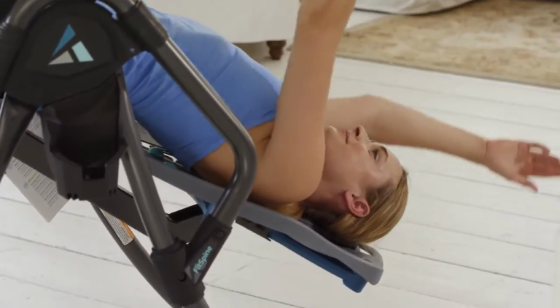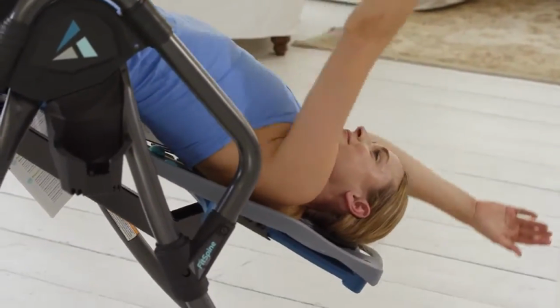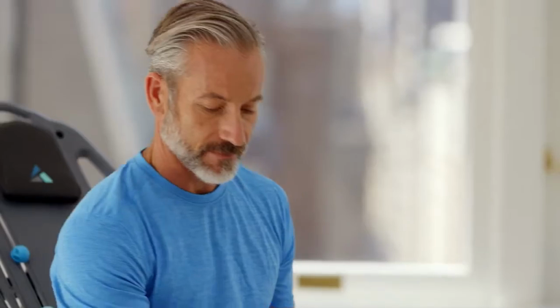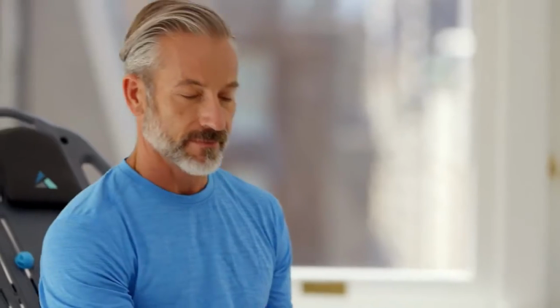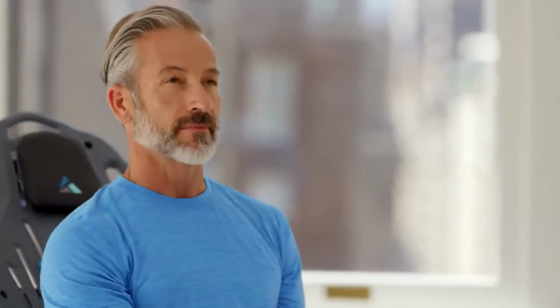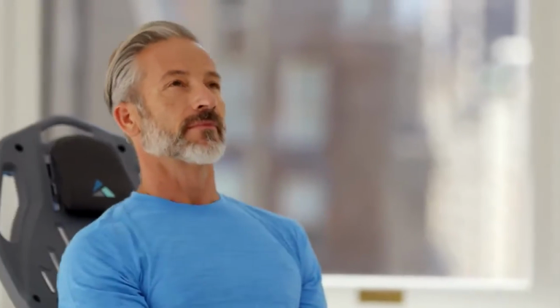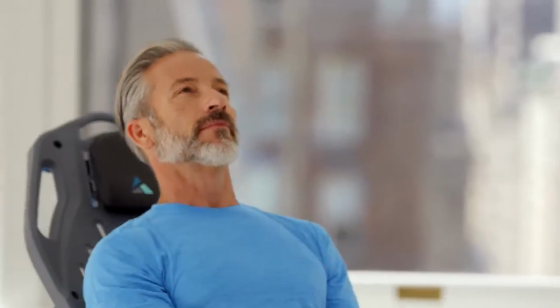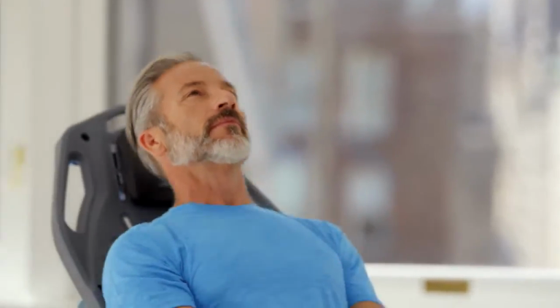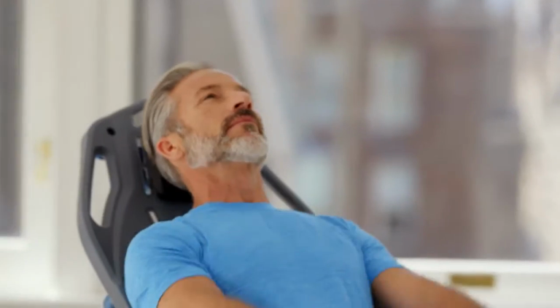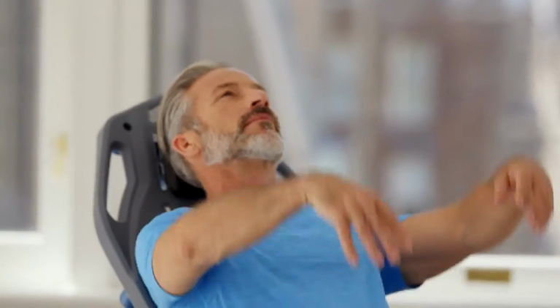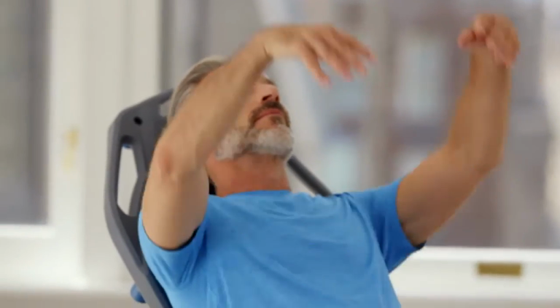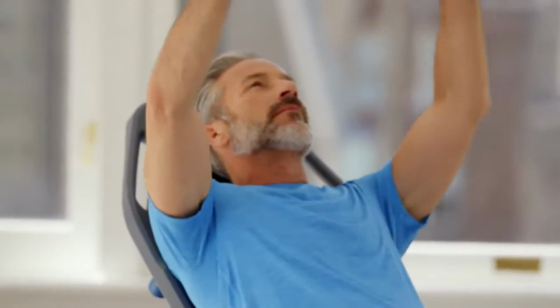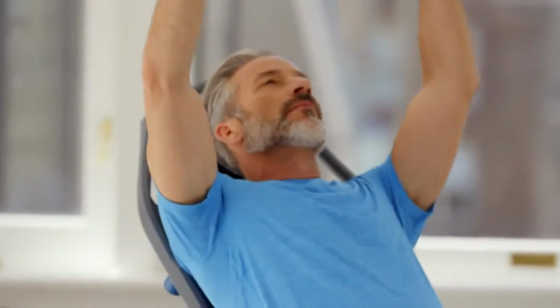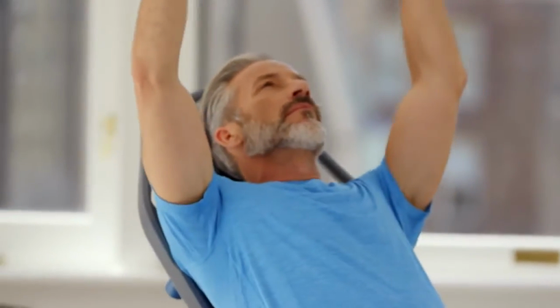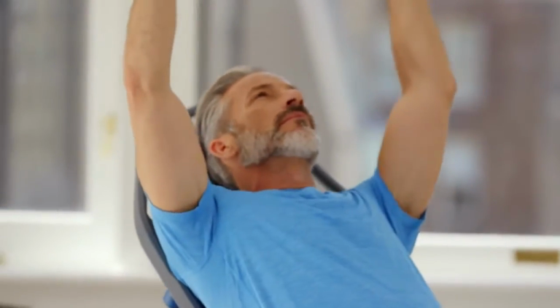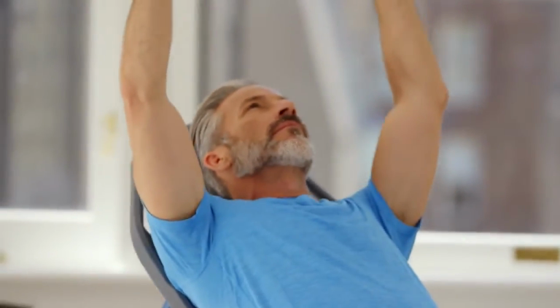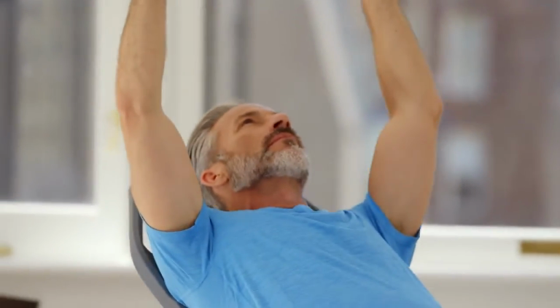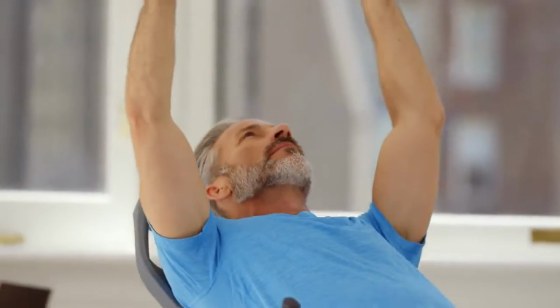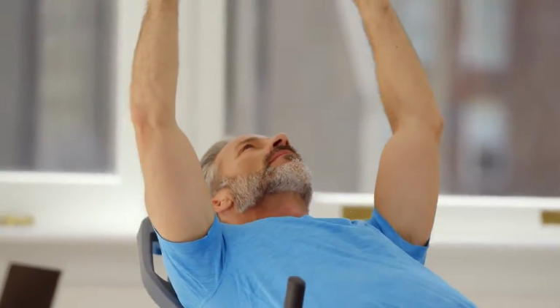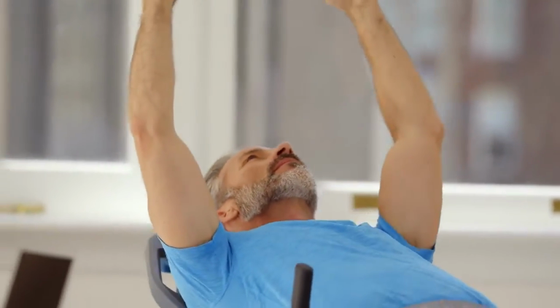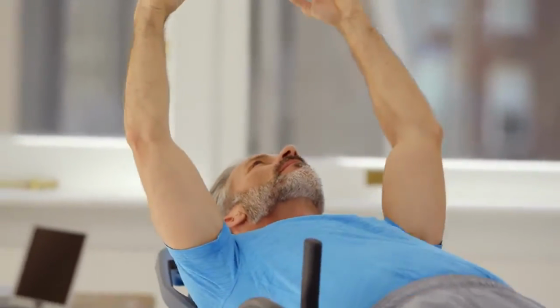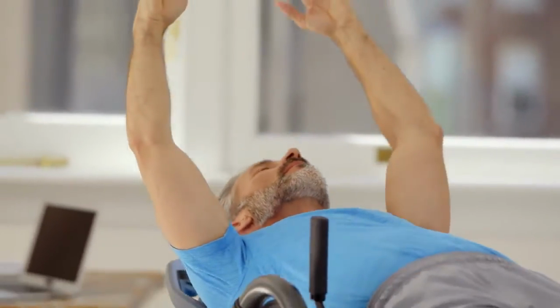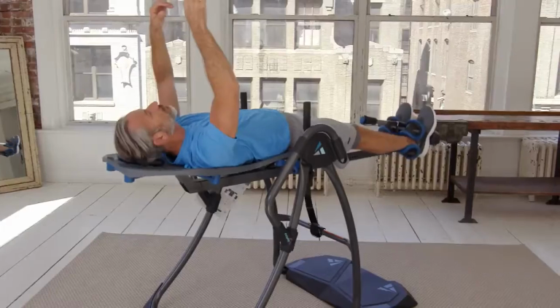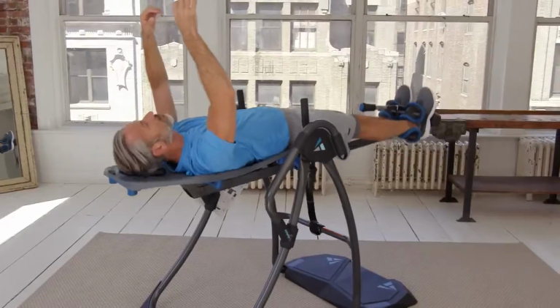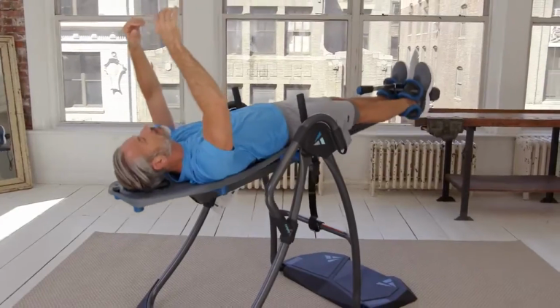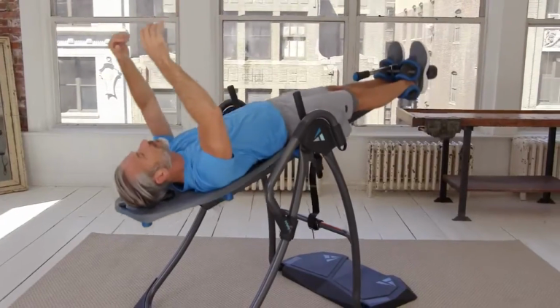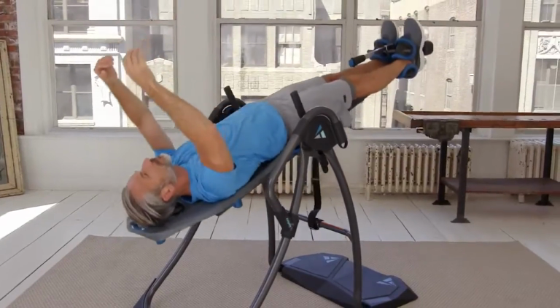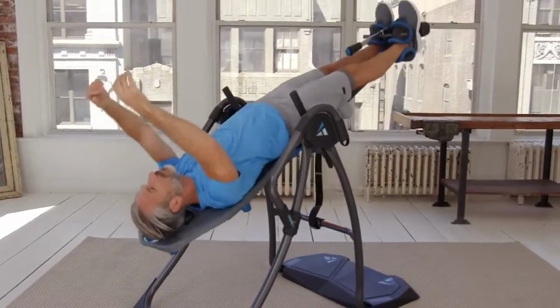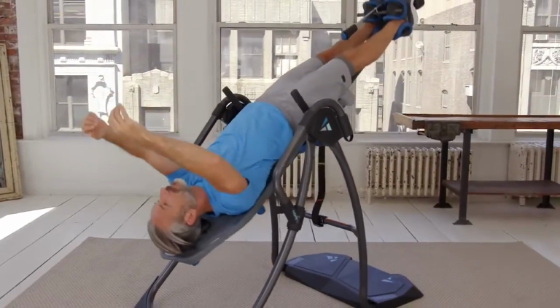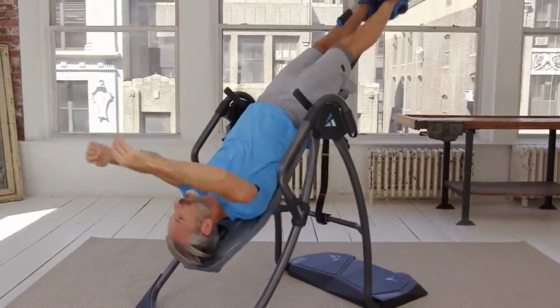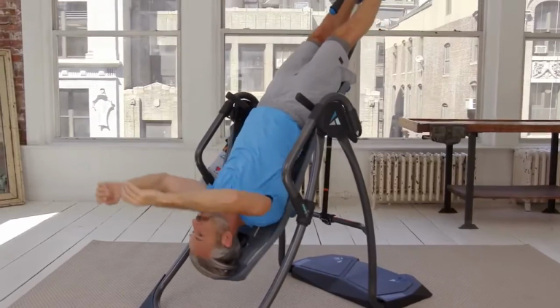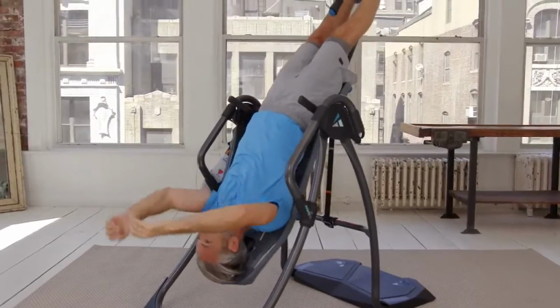It's so easy, you don't have to get motivated or even change into workout clothes. It really is all gain and no pain.